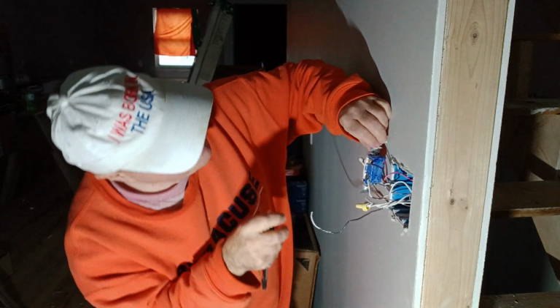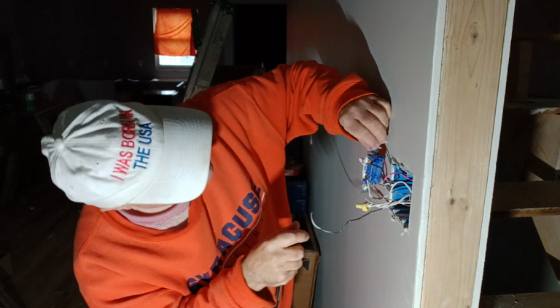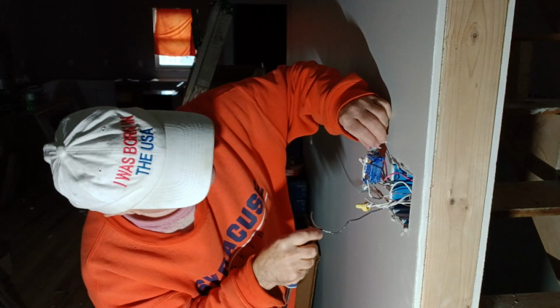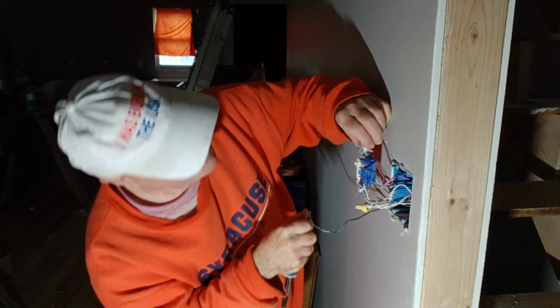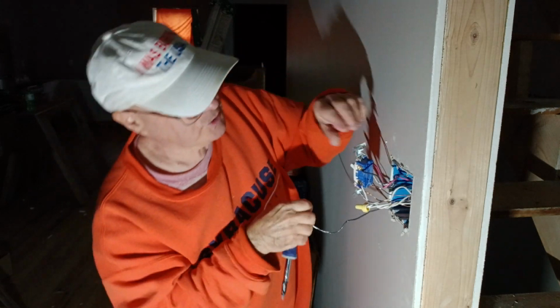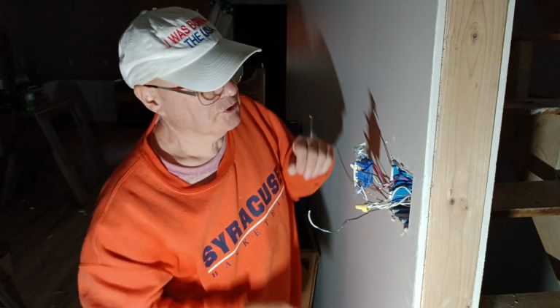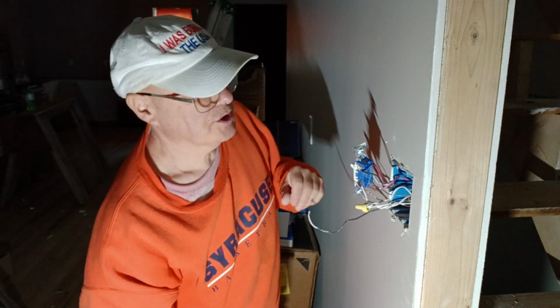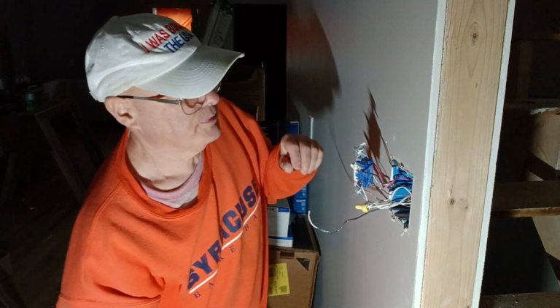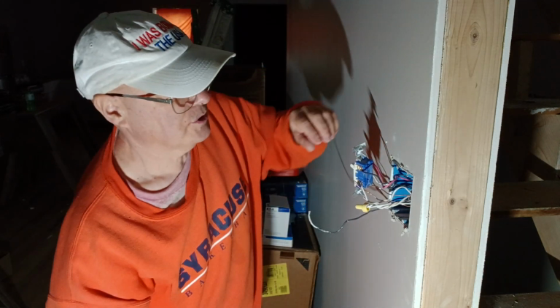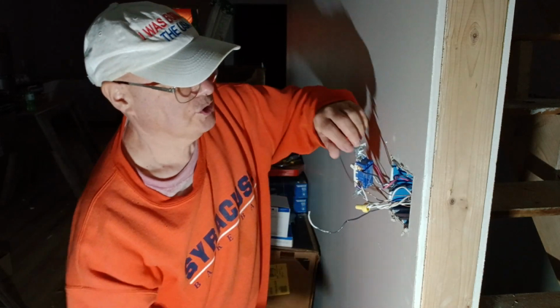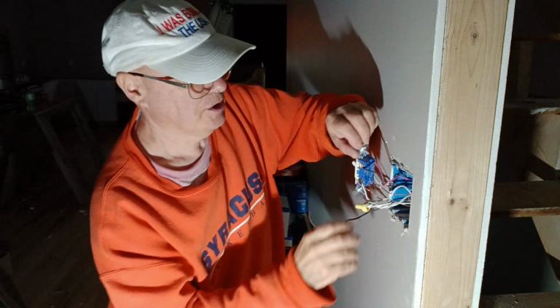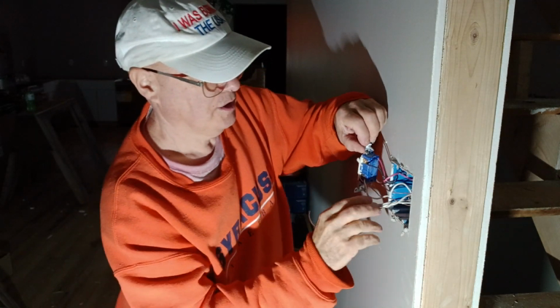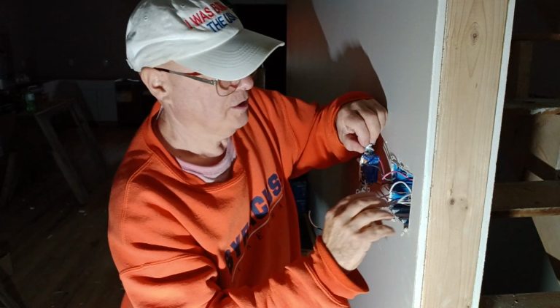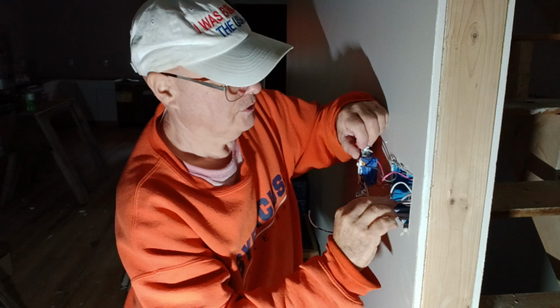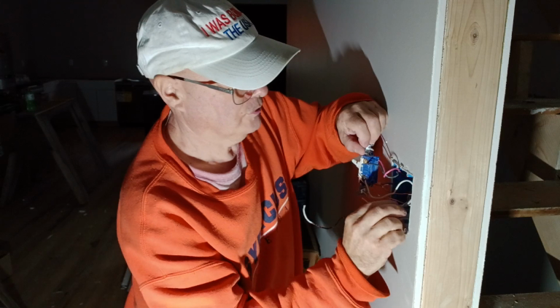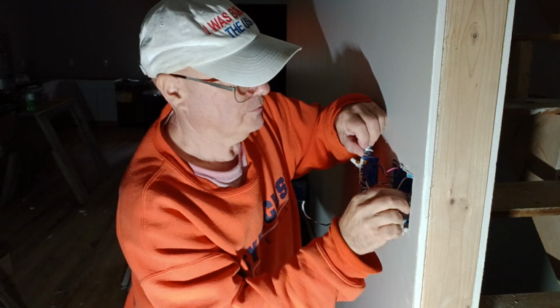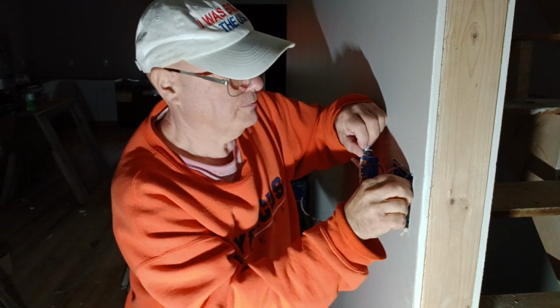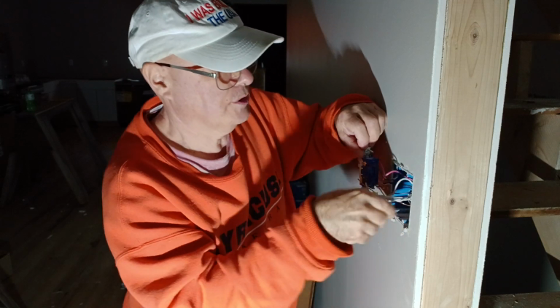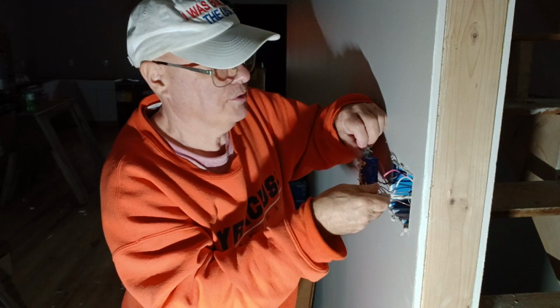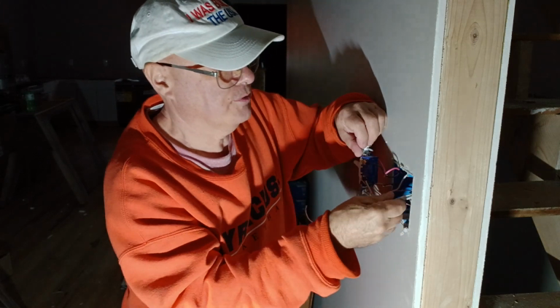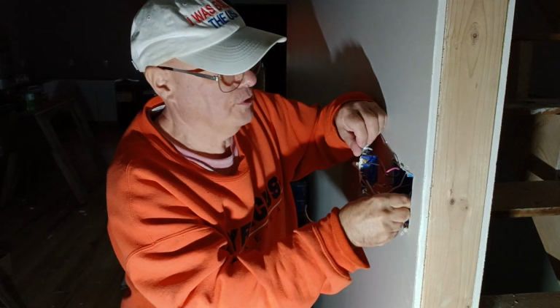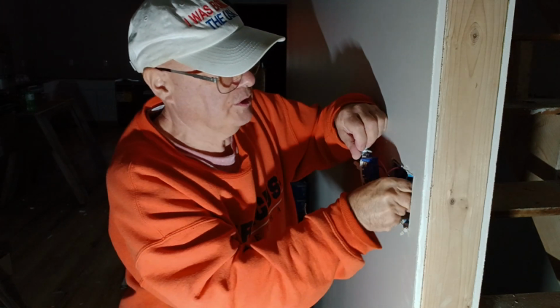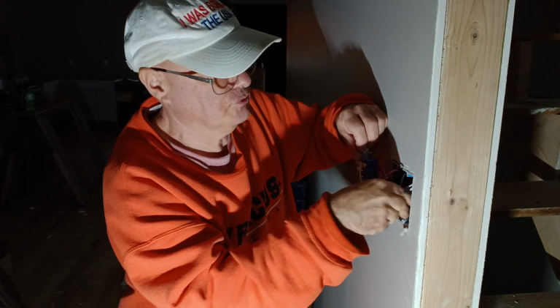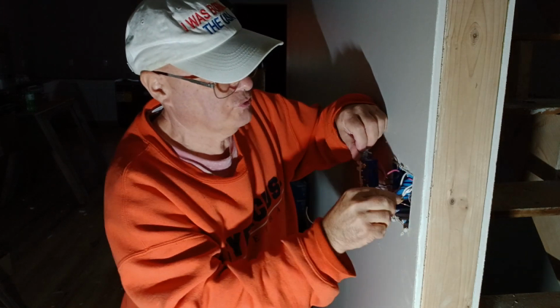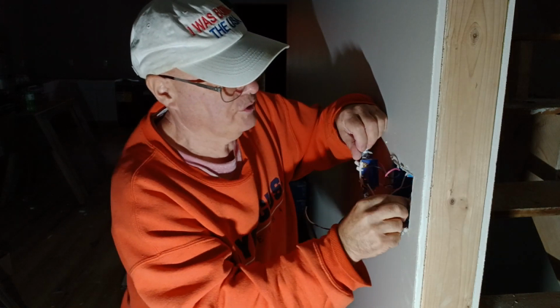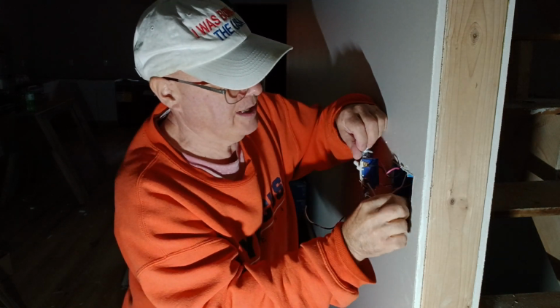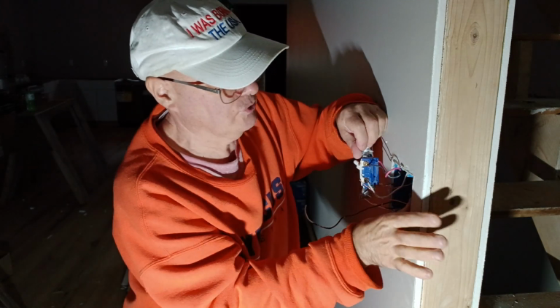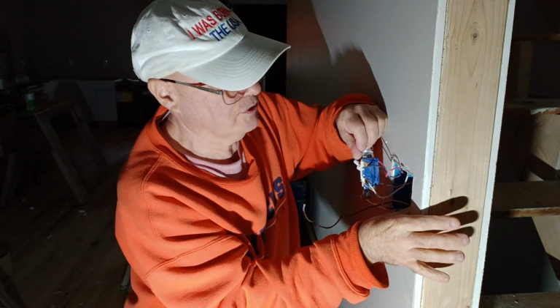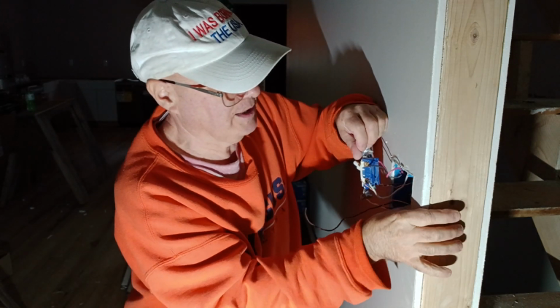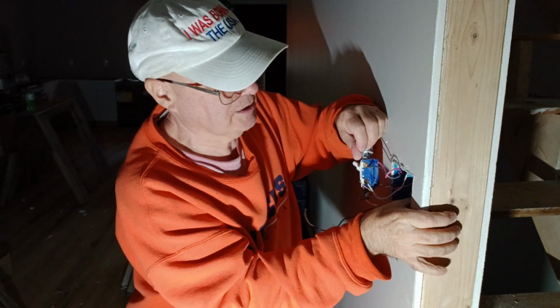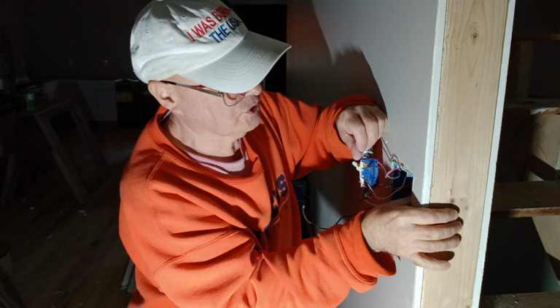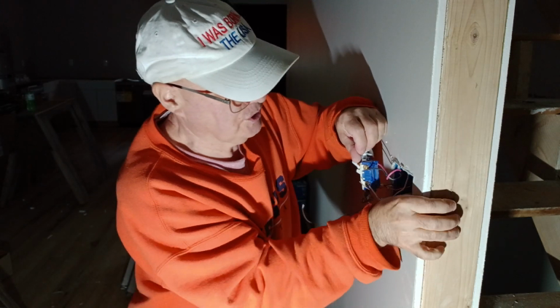Make sure insulation is not pinched, so we'll put our three-way switch wire back into our box here.